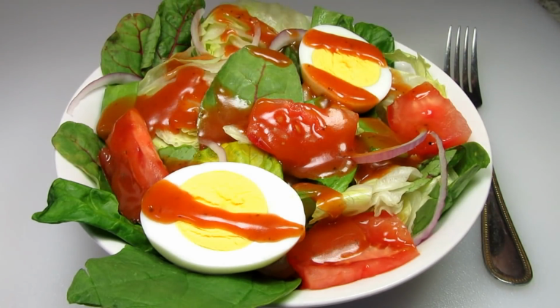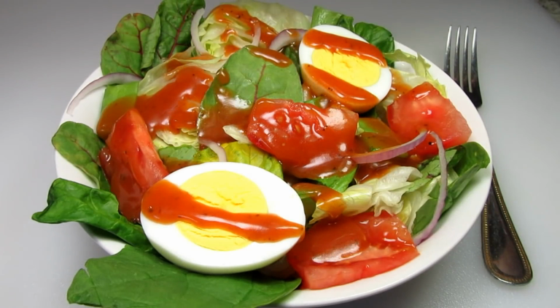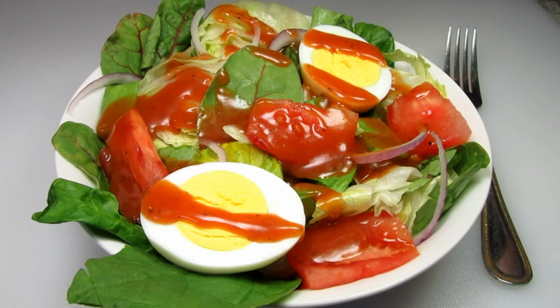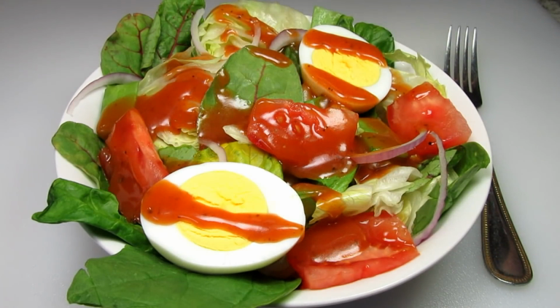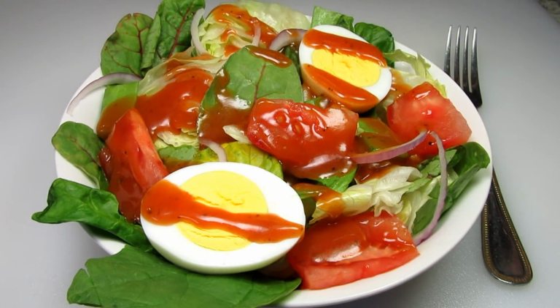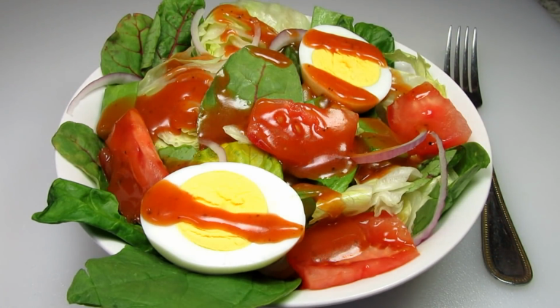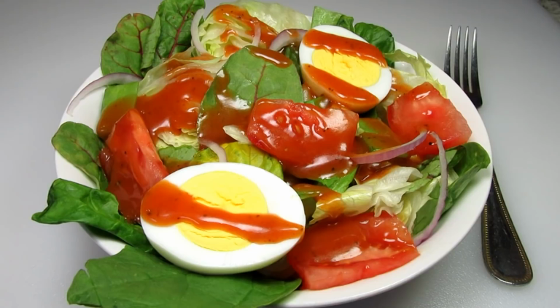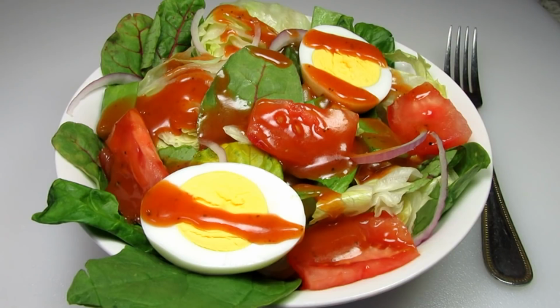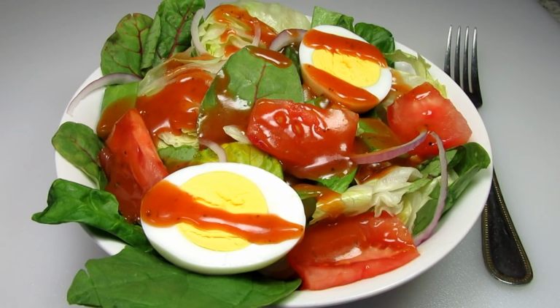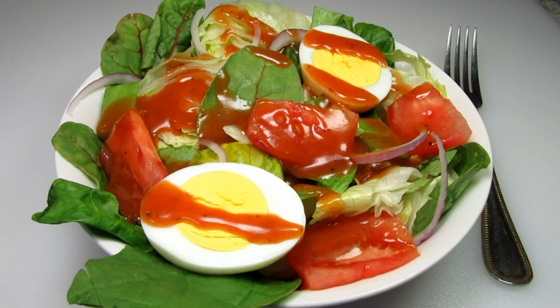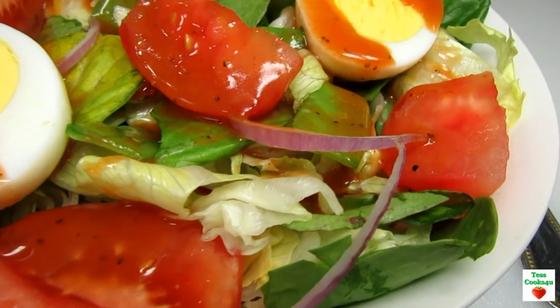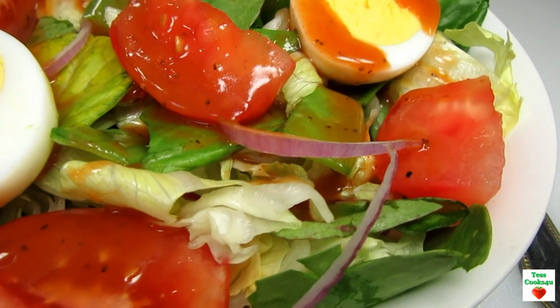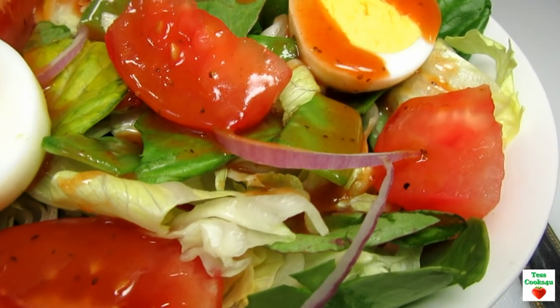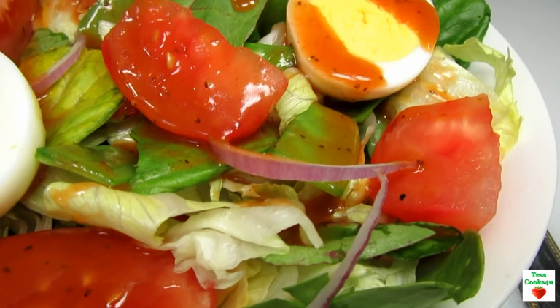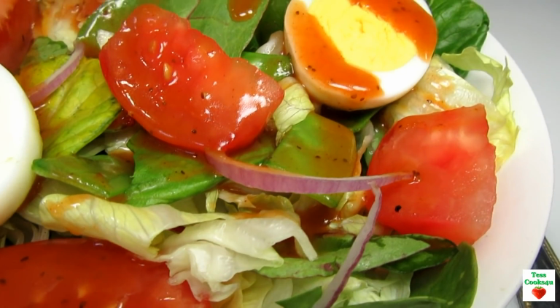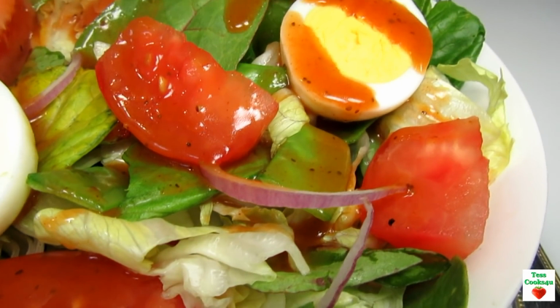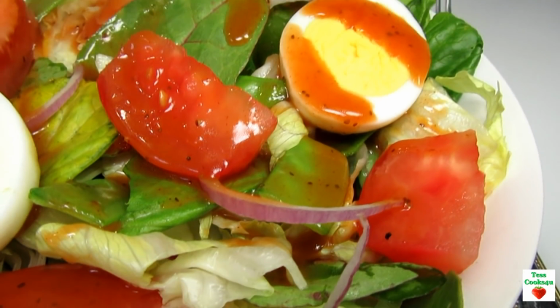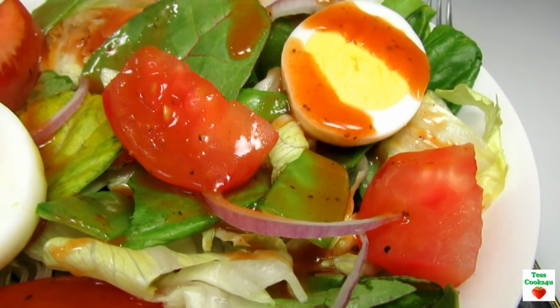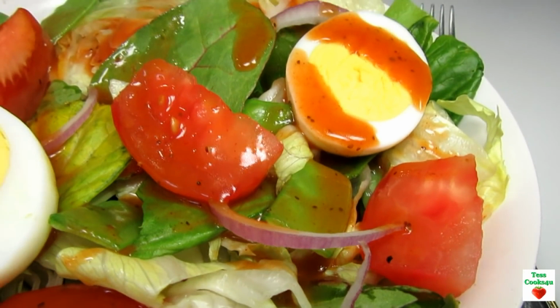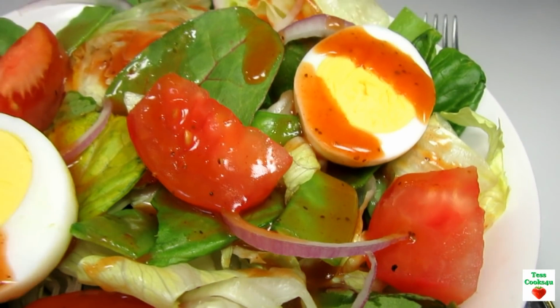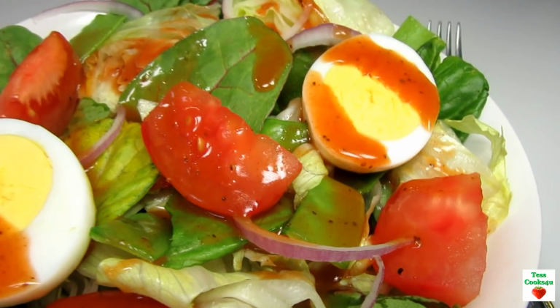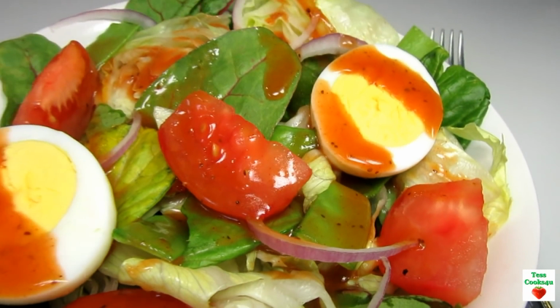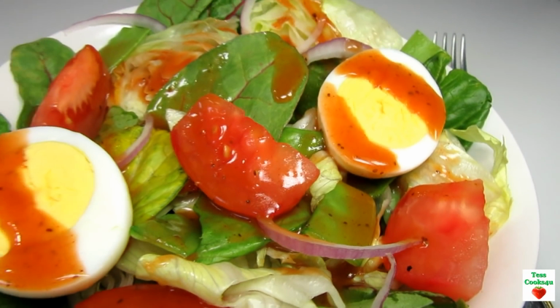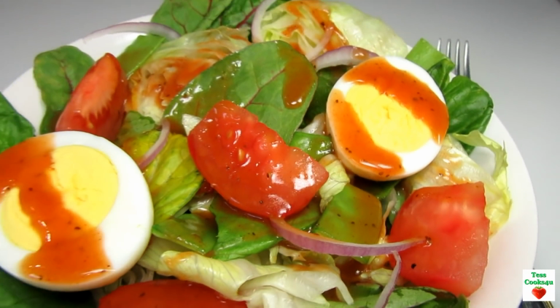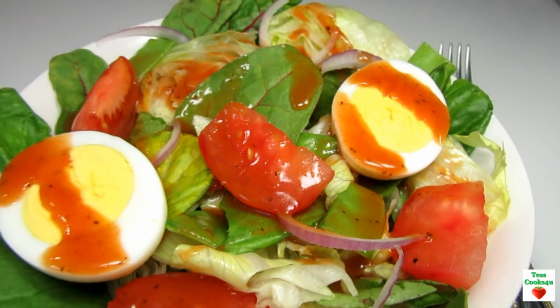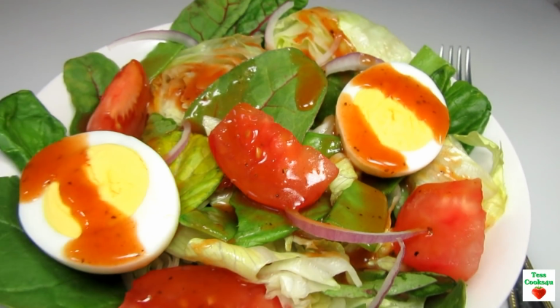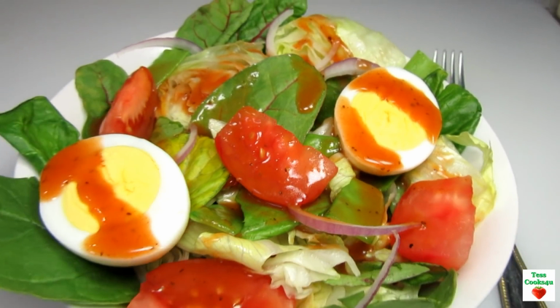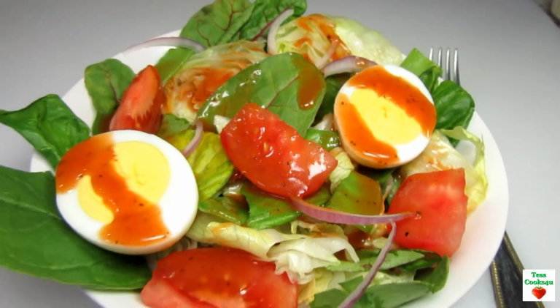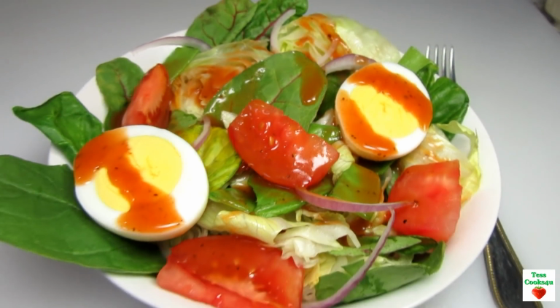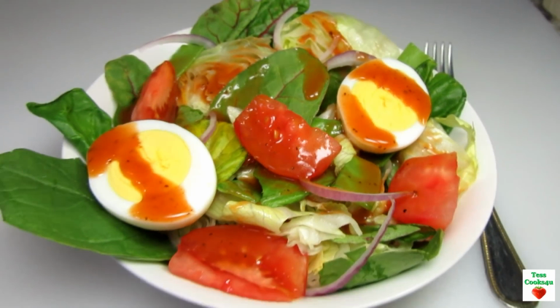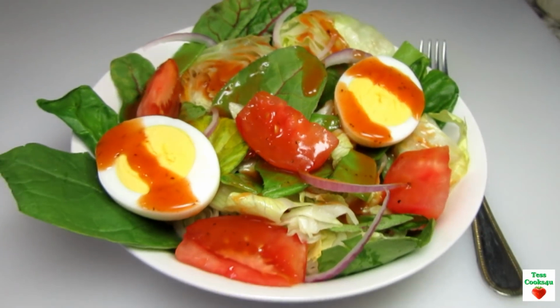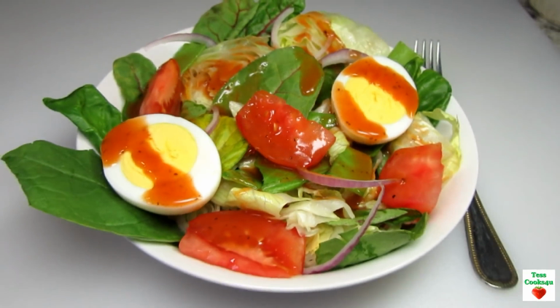This copycat Catalina dressing is so easy to make and I hope you give it a try. Enjoy!